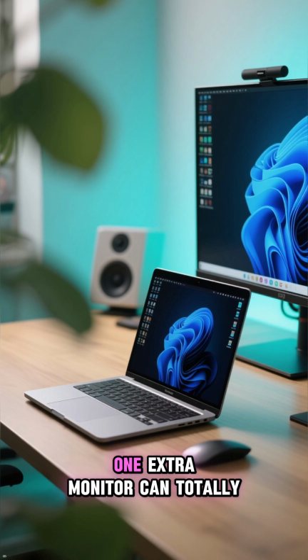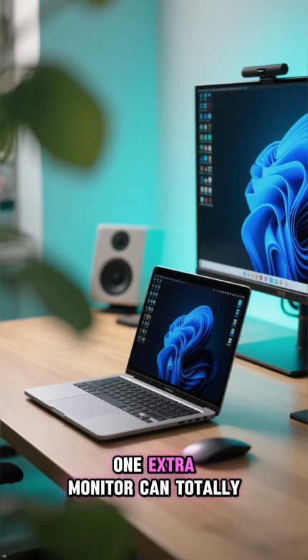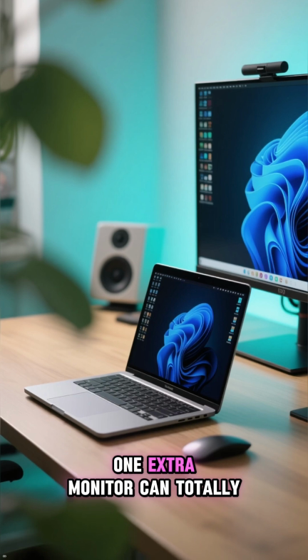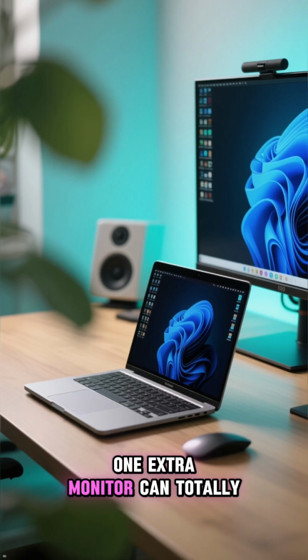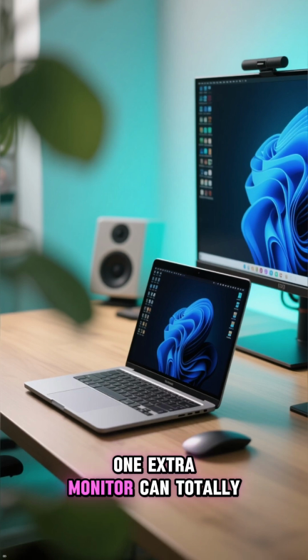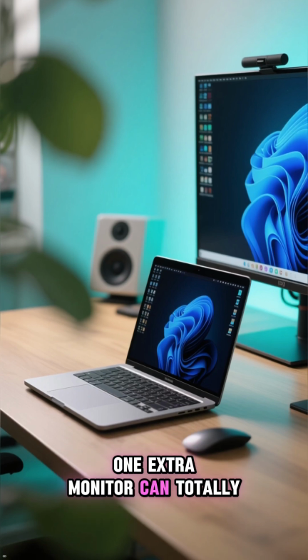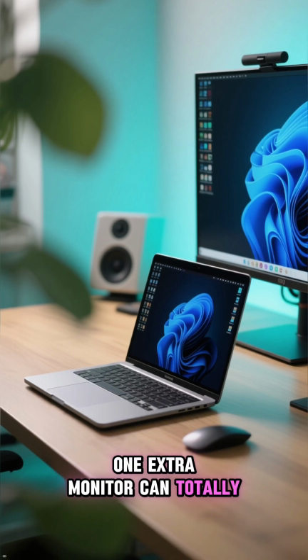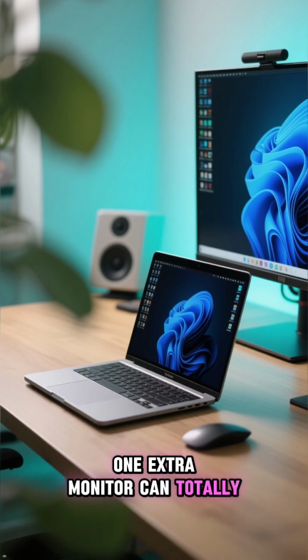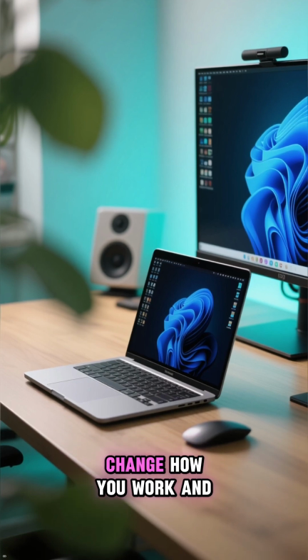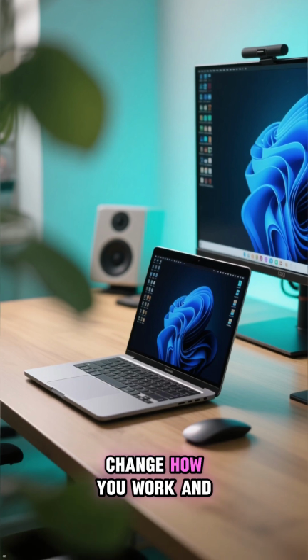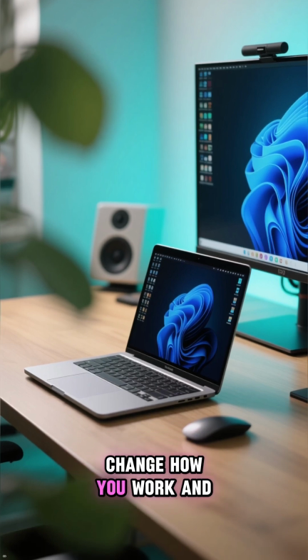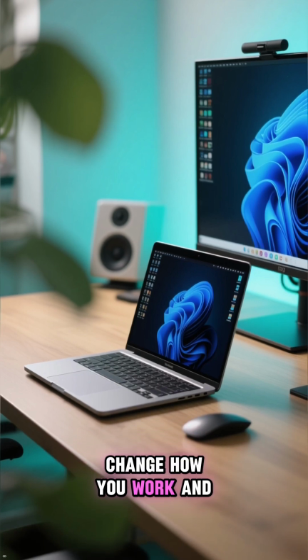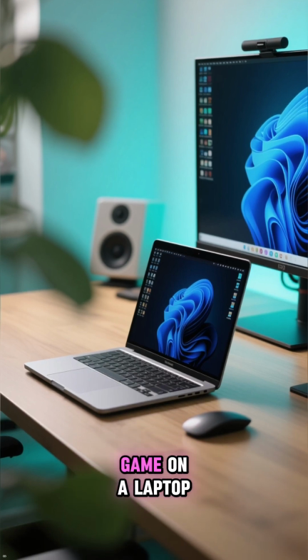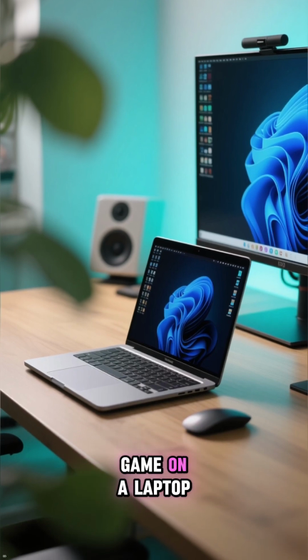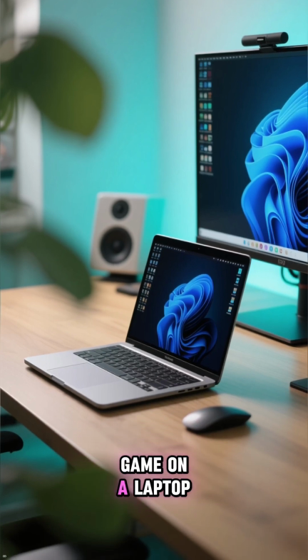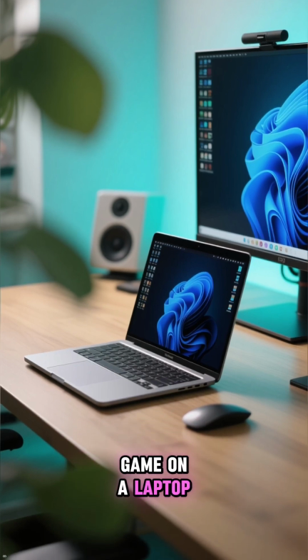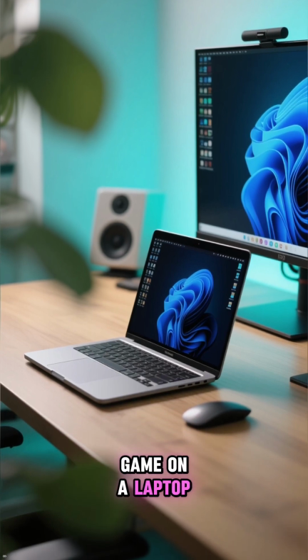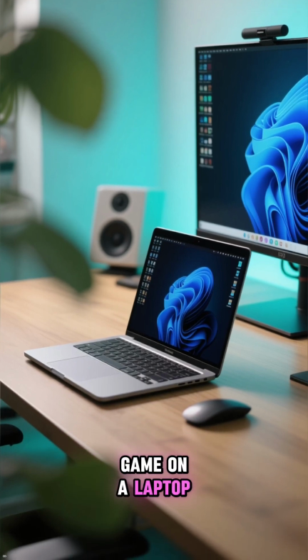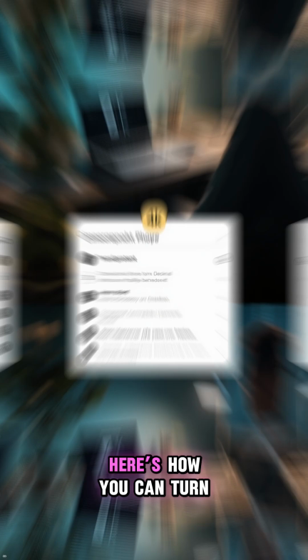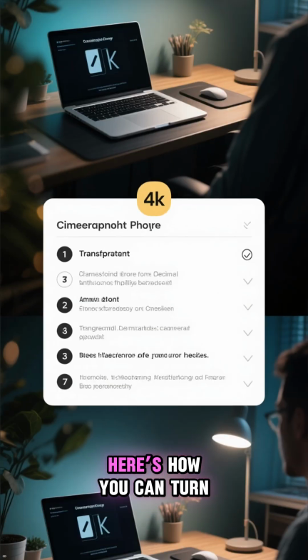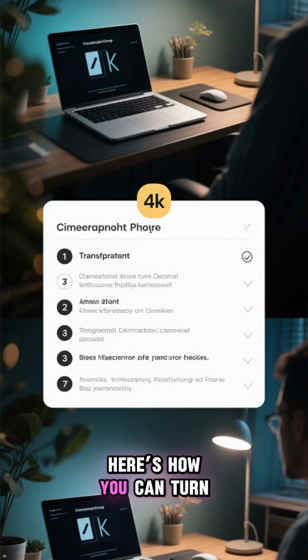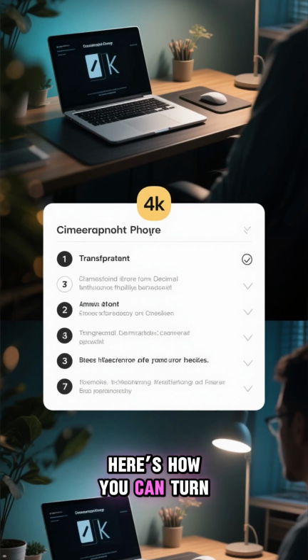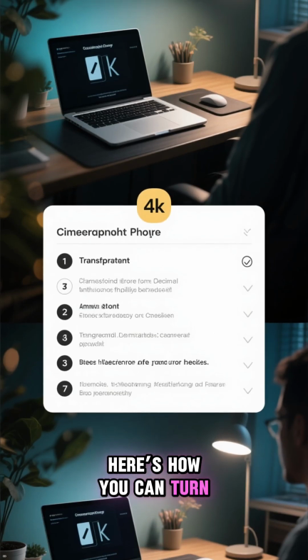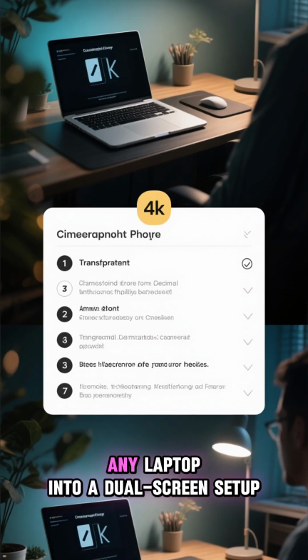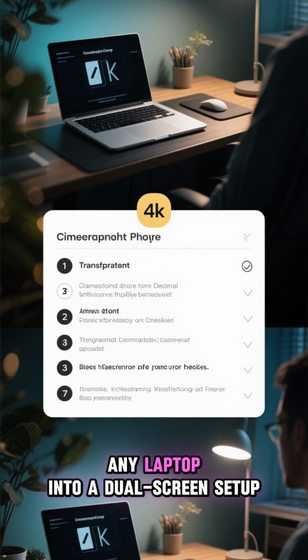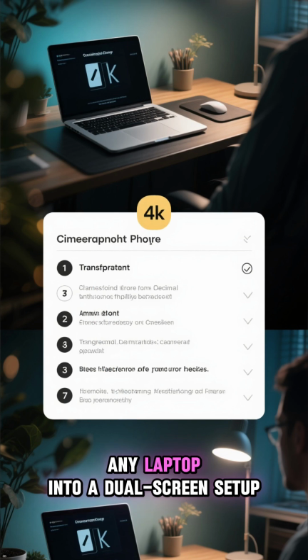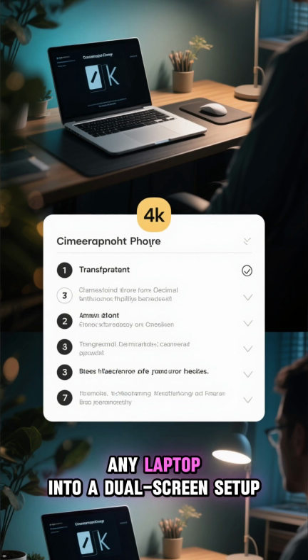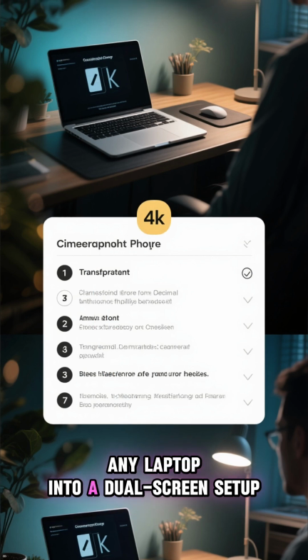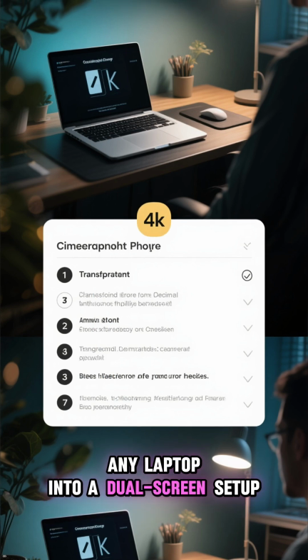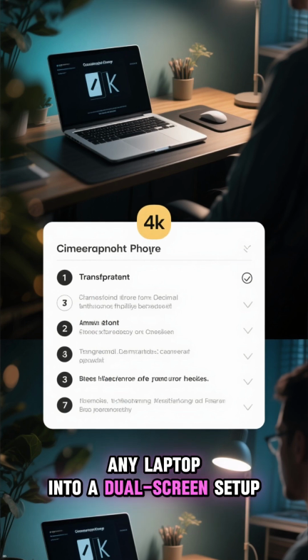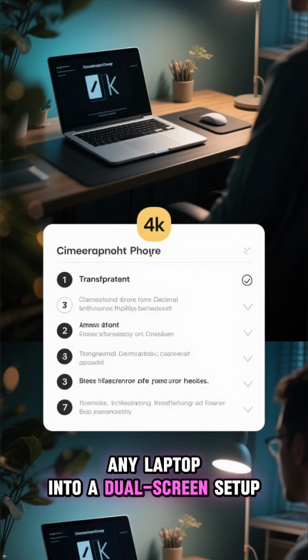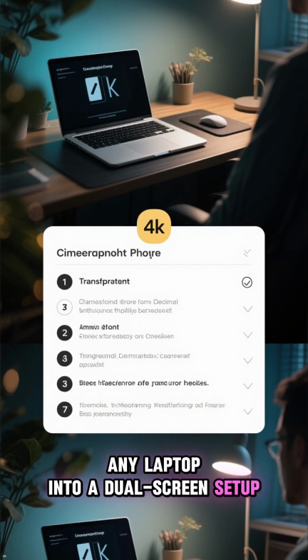One extra monitor can totally change how you work and game on a laptop. Here's how you can turn any laptop into a dual-screen setup.